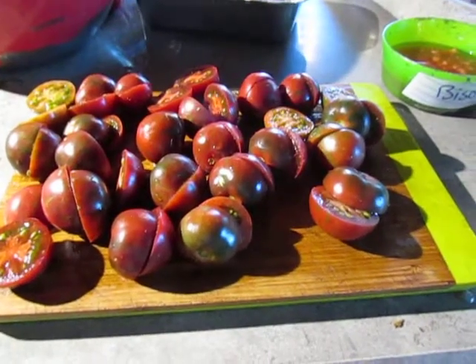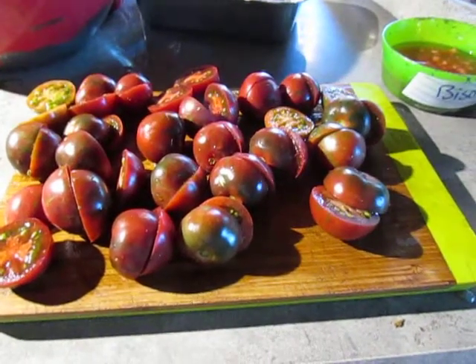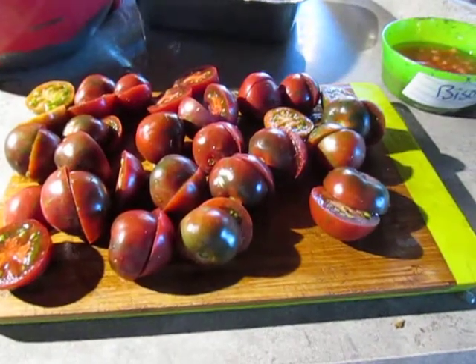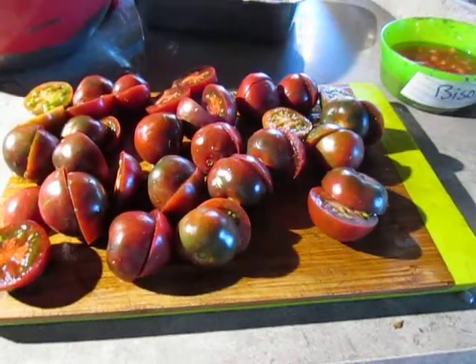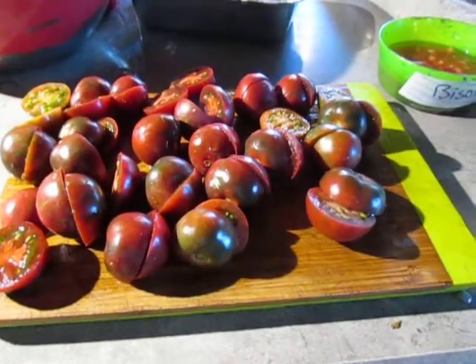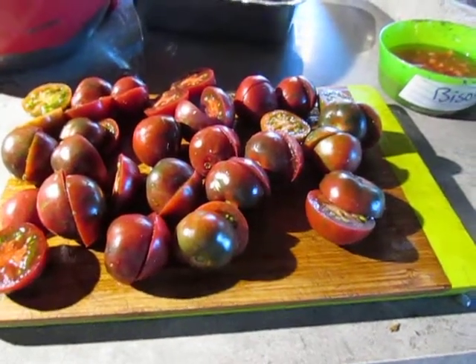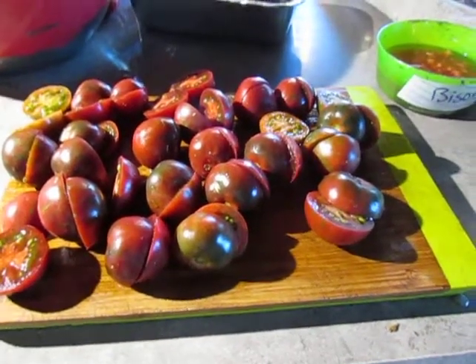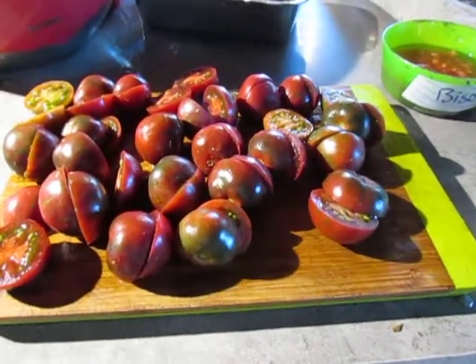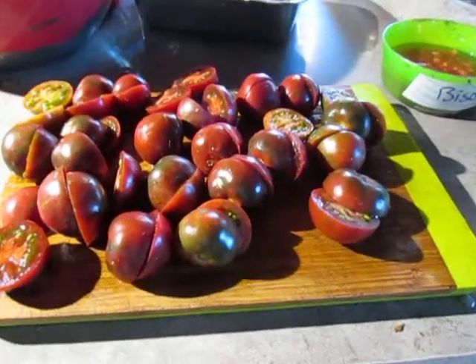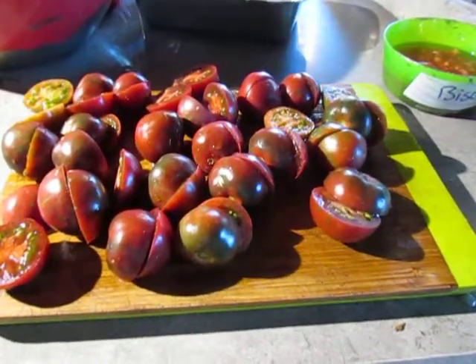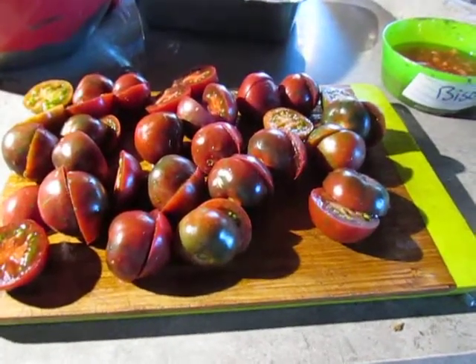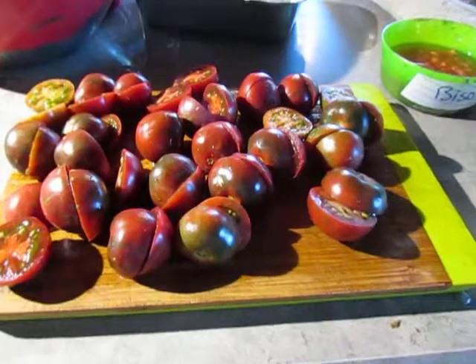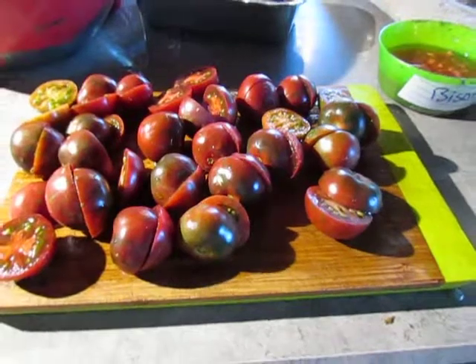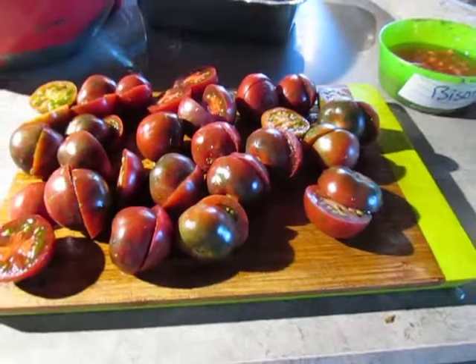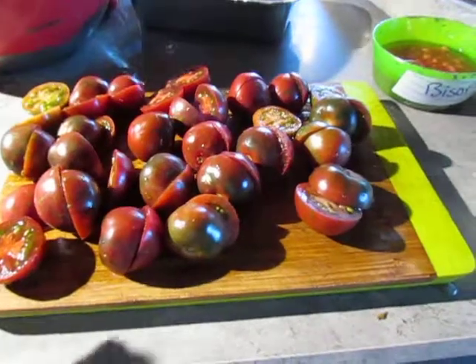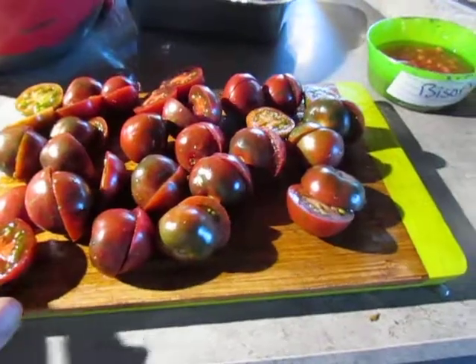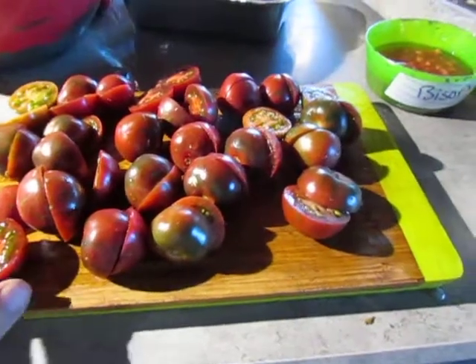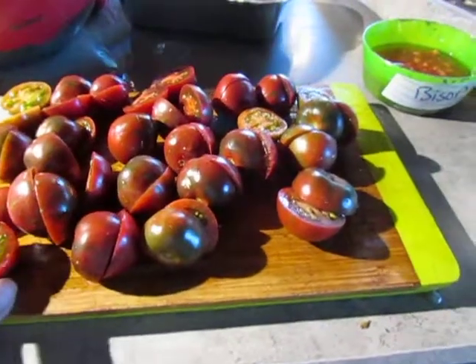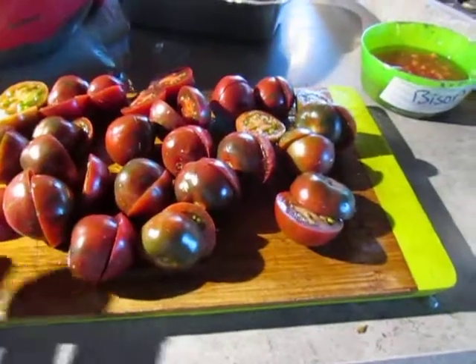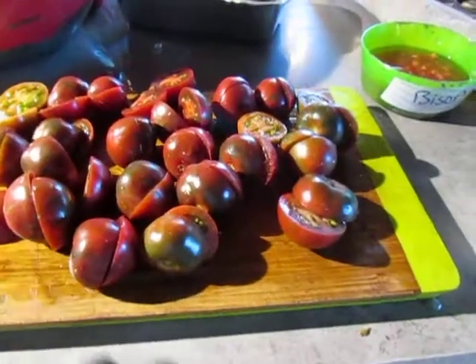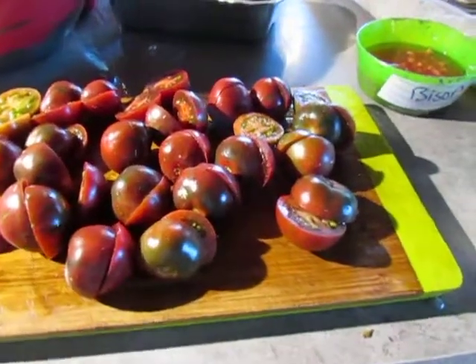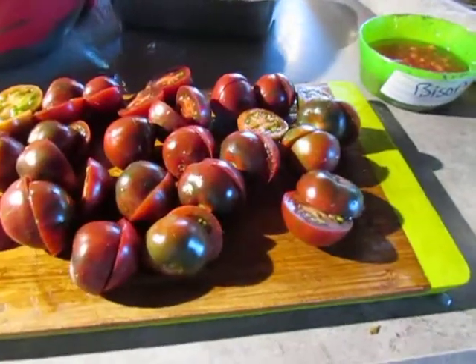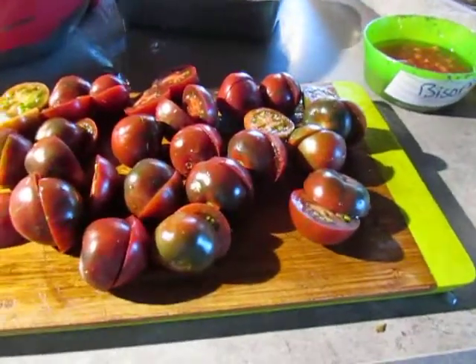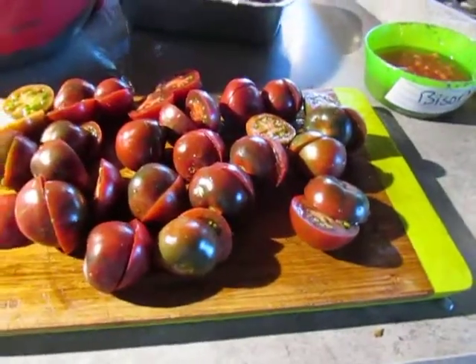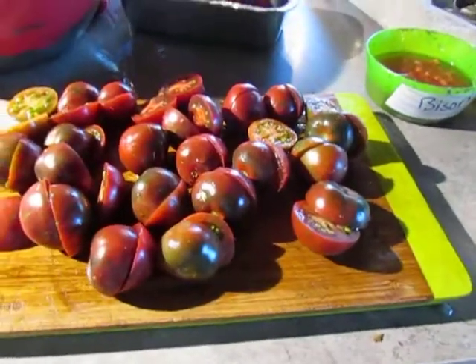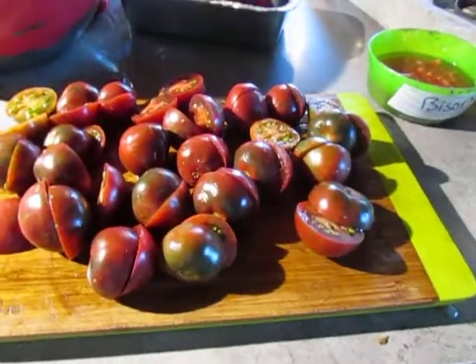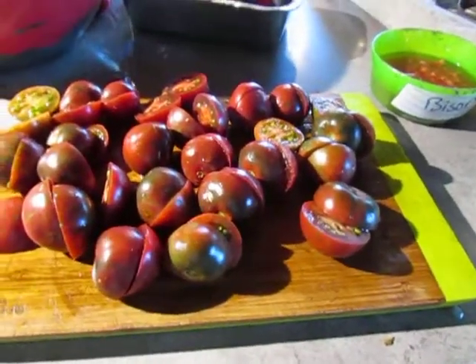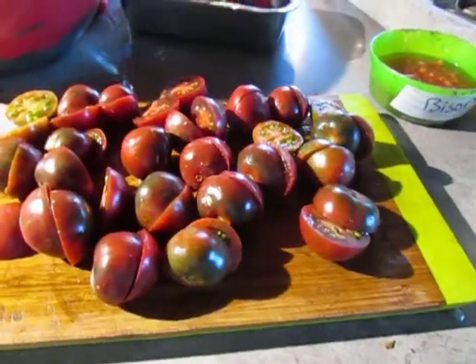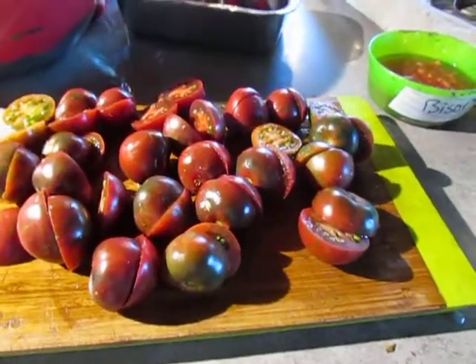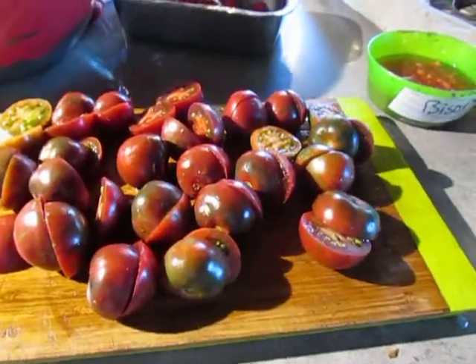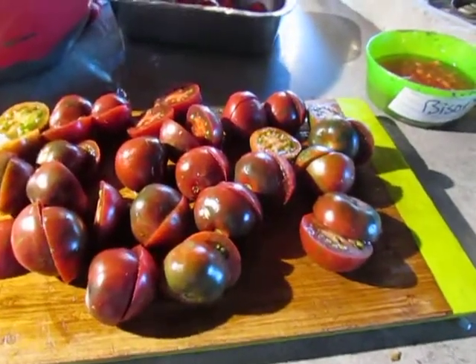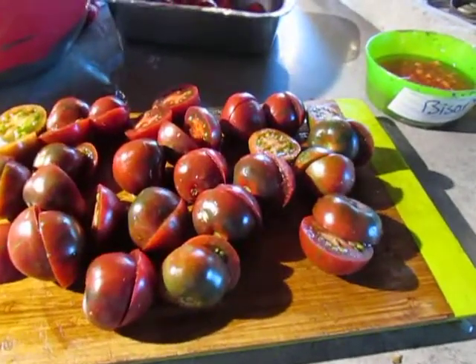Tomatoes are self-pollinating. The wind helps them too, but they're considered self-pollinating.